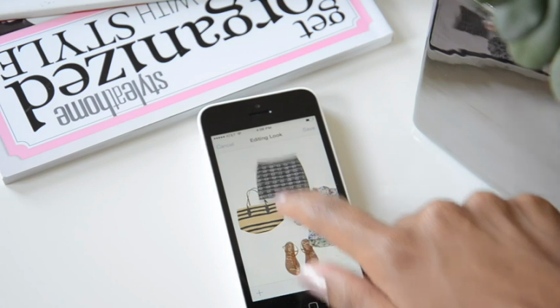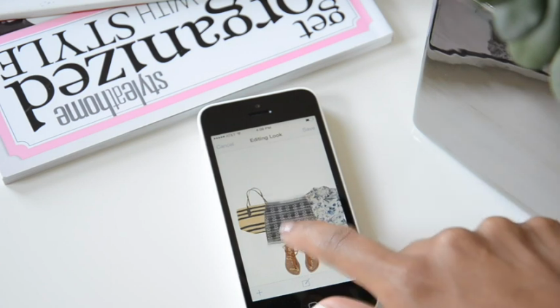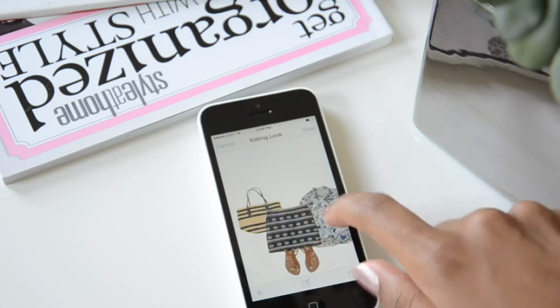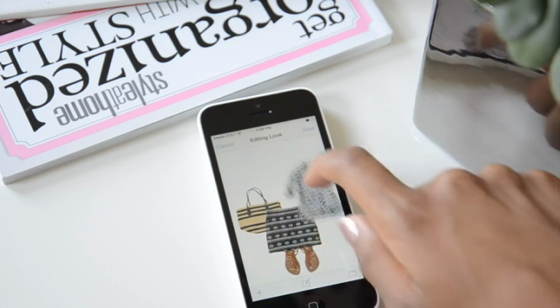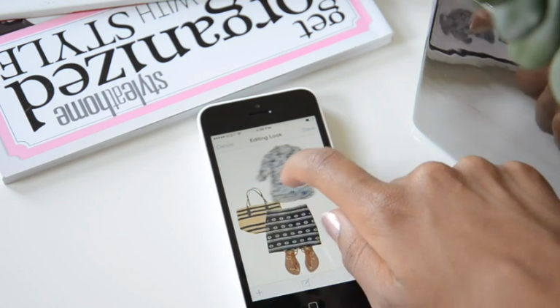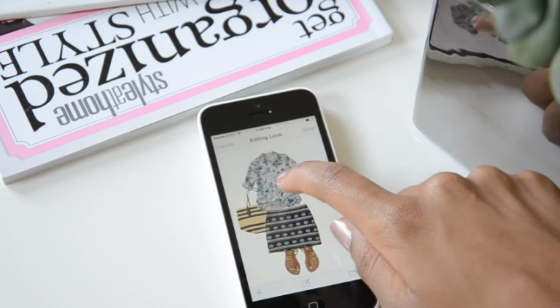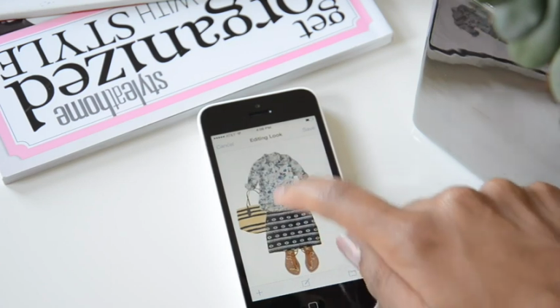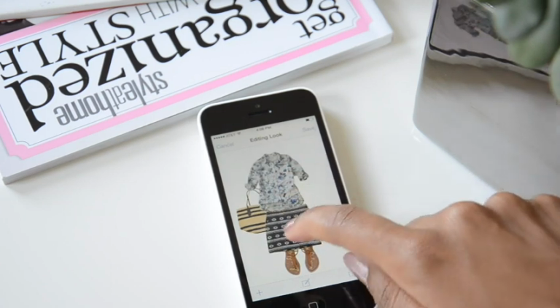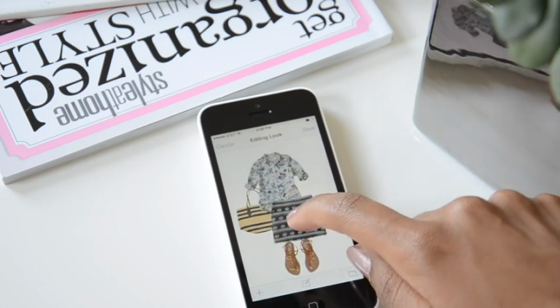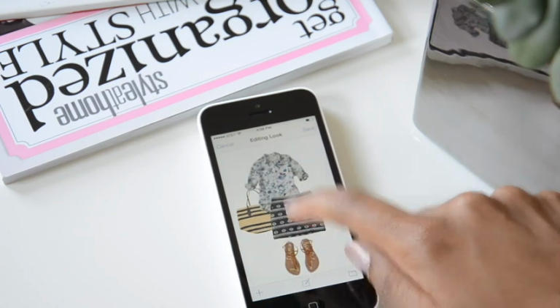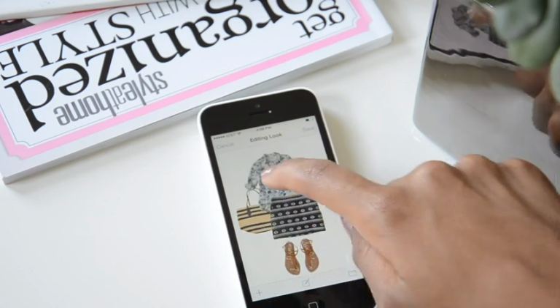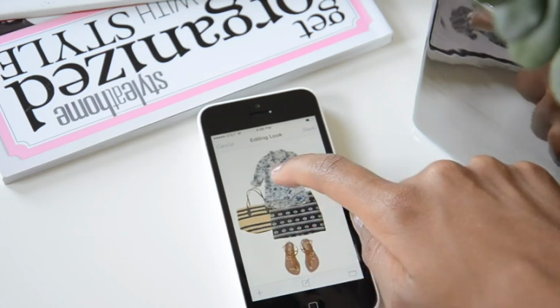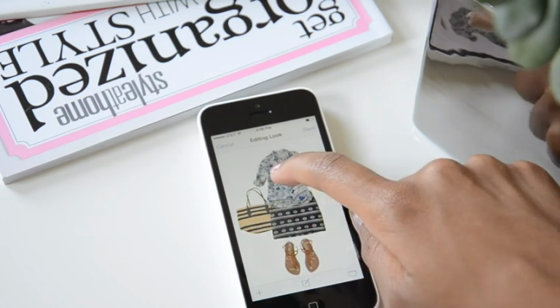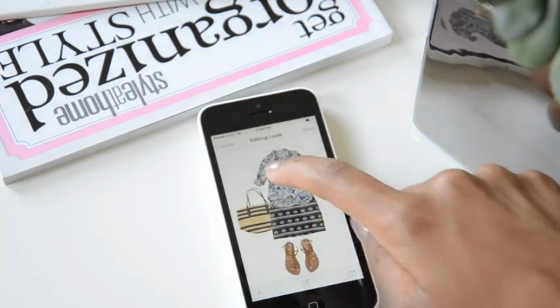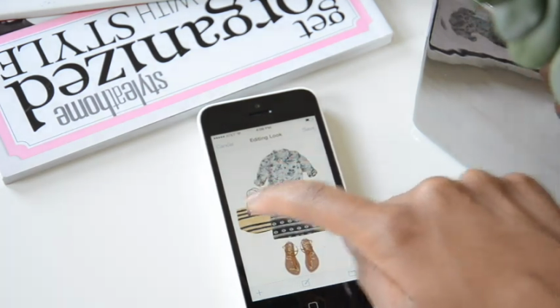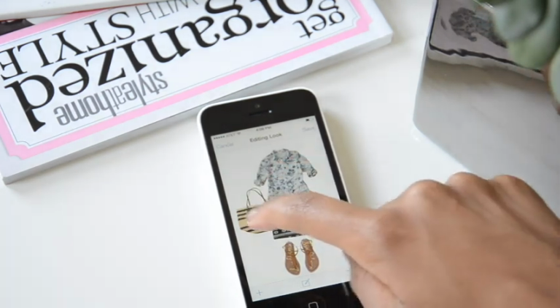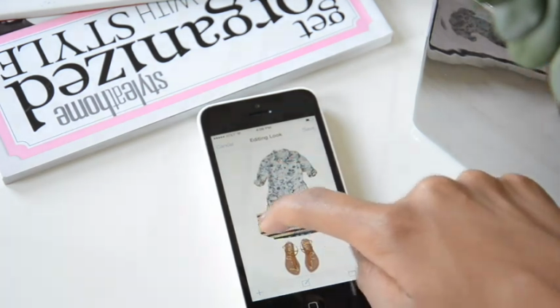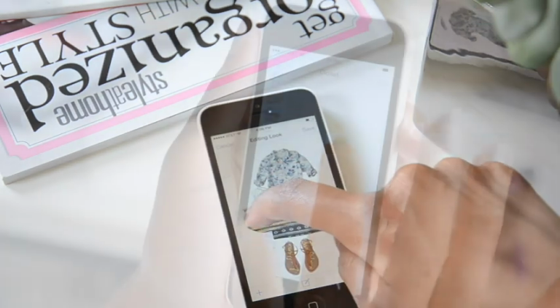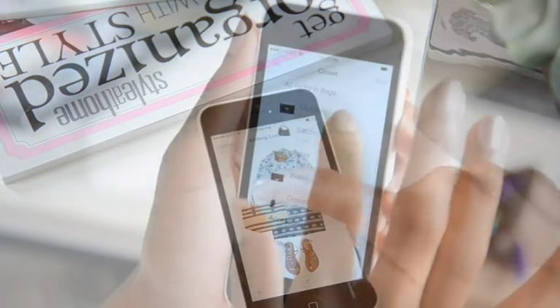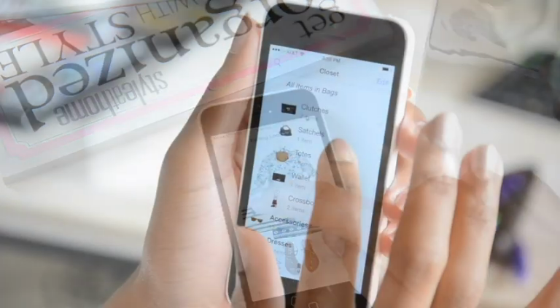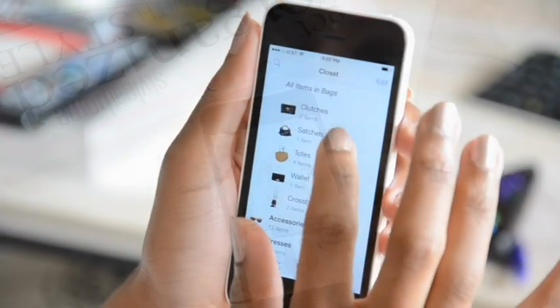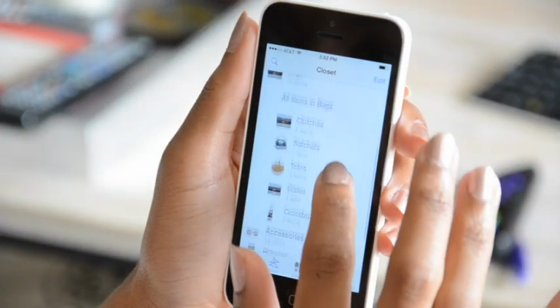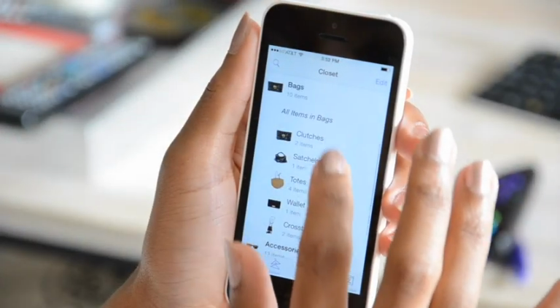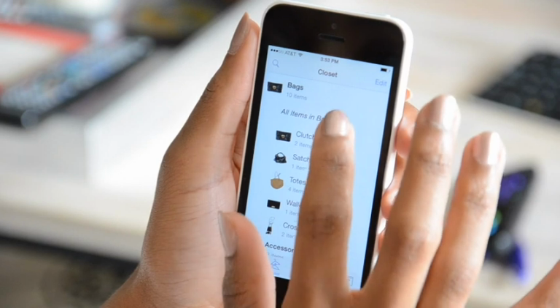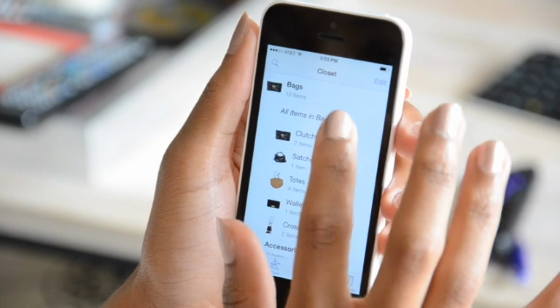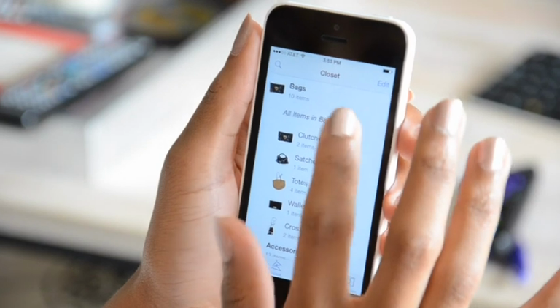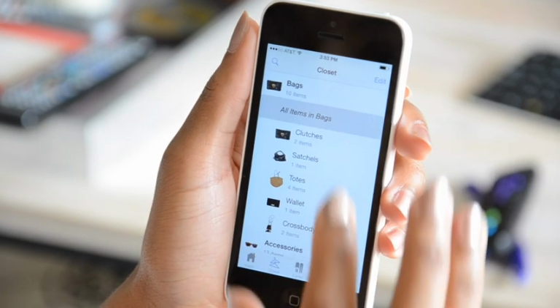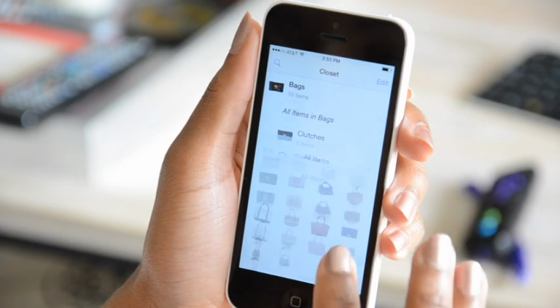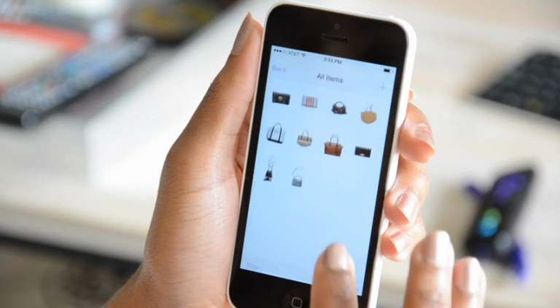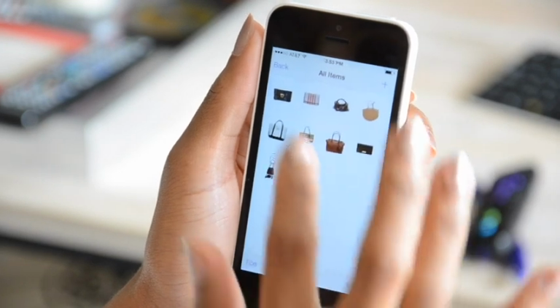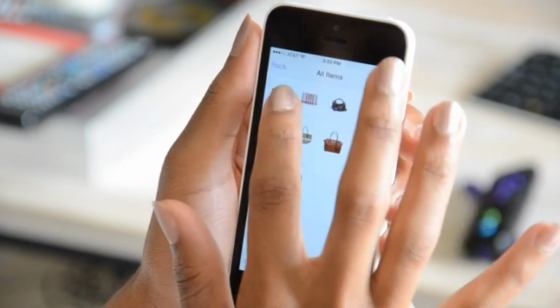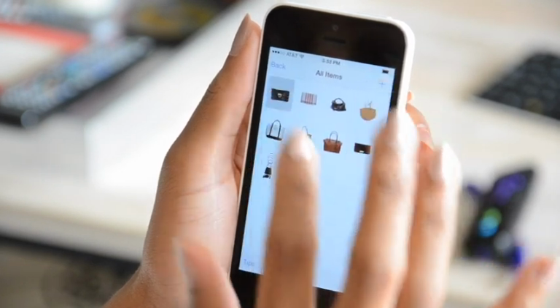Stylebook Closet app is a virtual closet for your real-life clothes with over 90 features to organize and manage every aspect of your wardrobe.